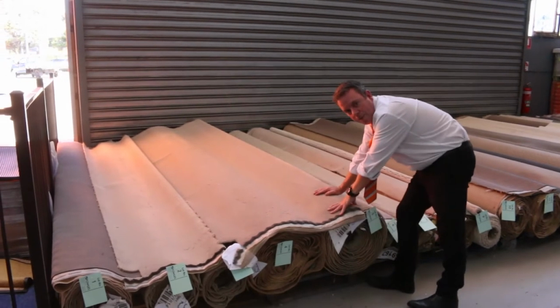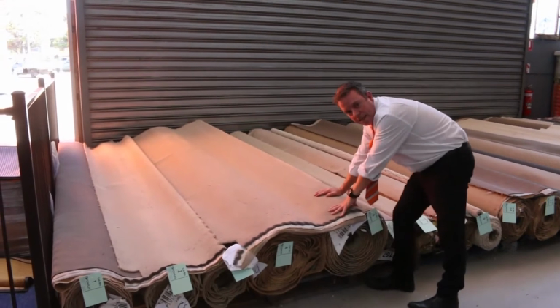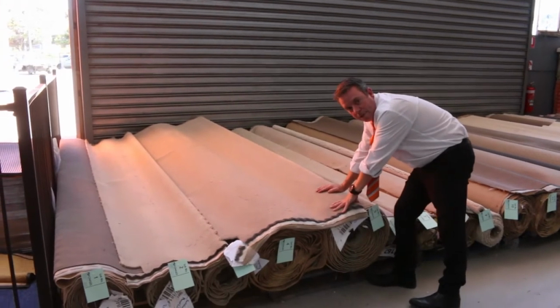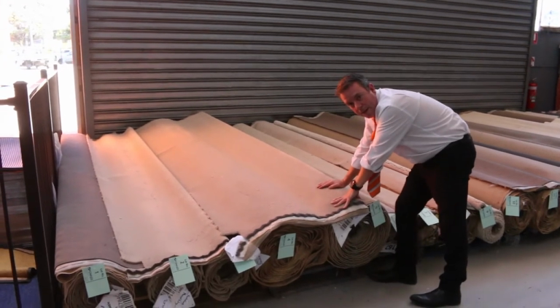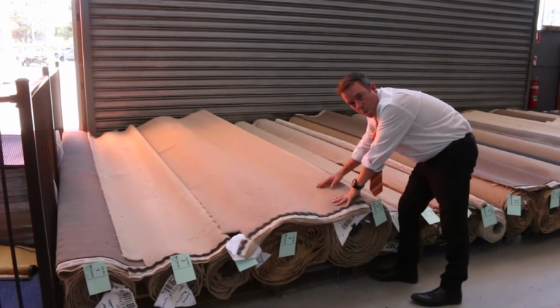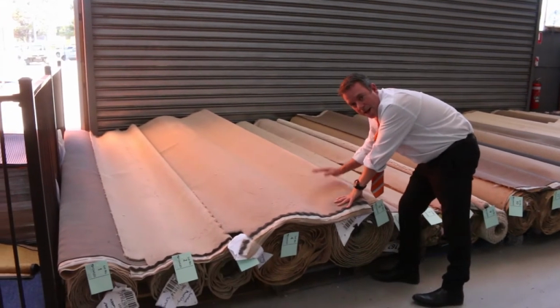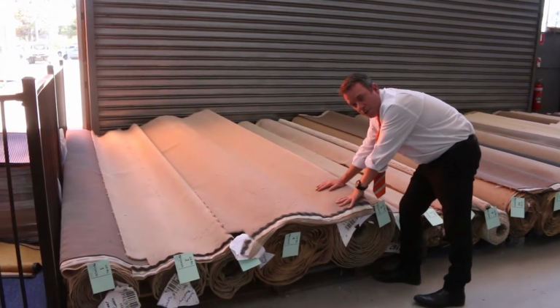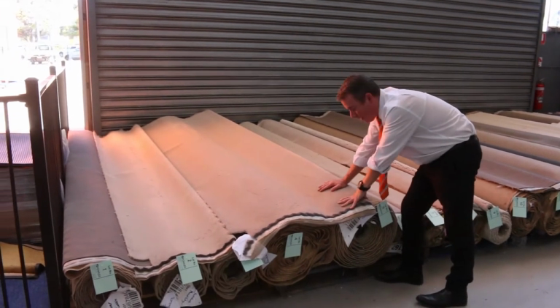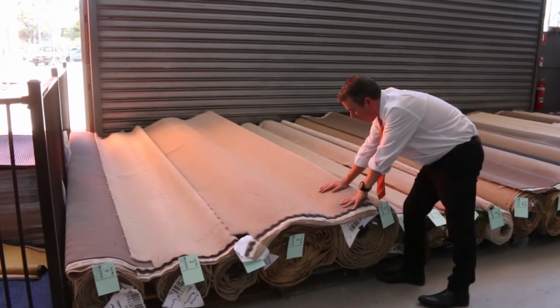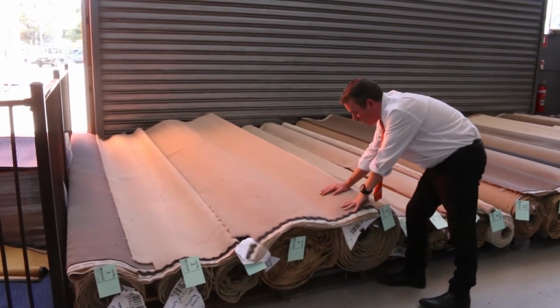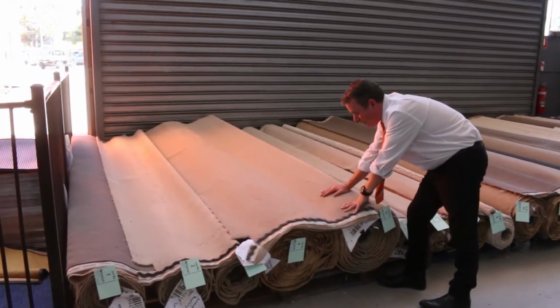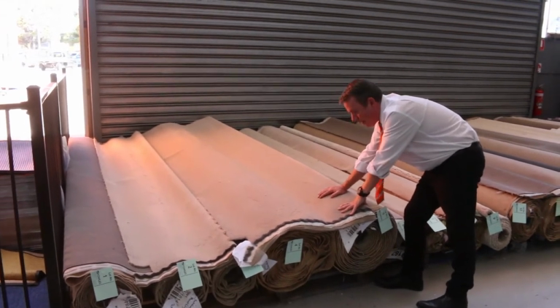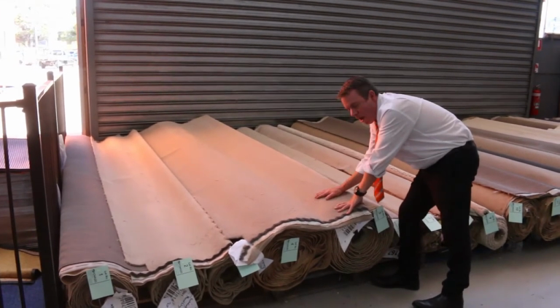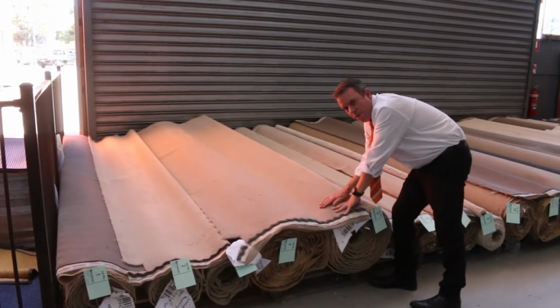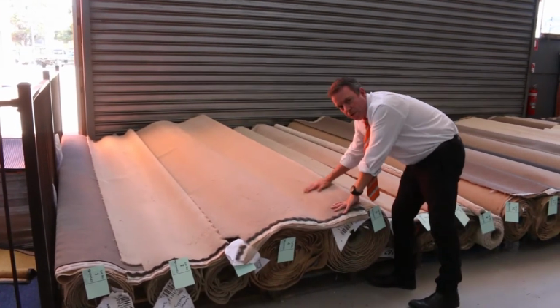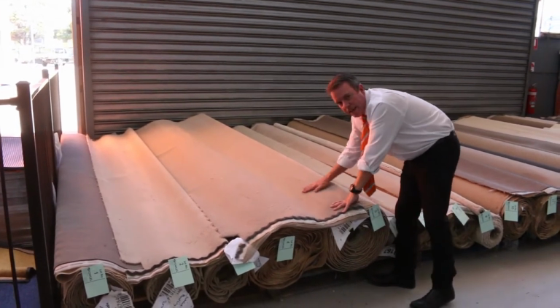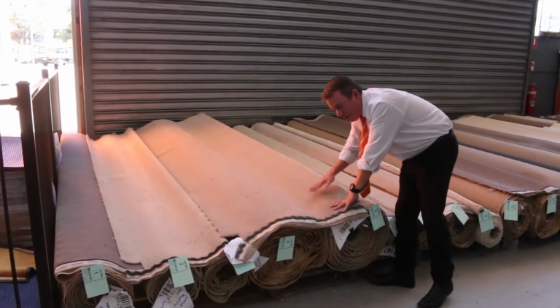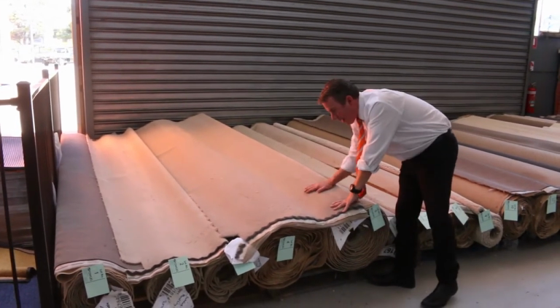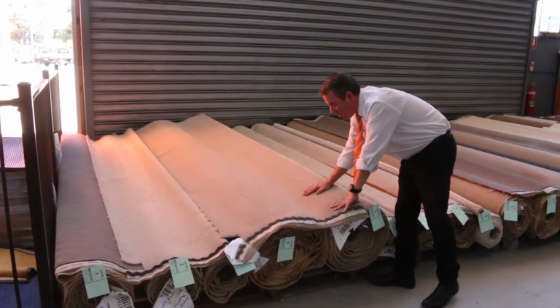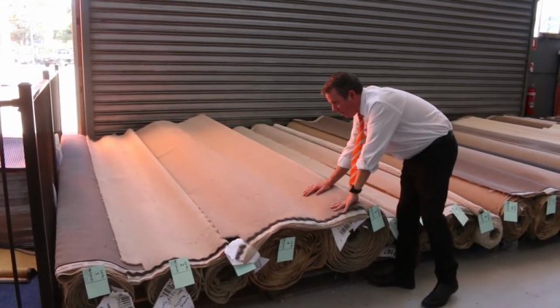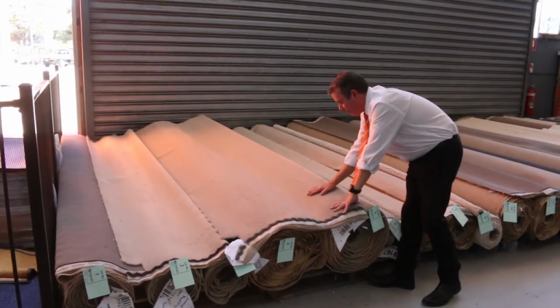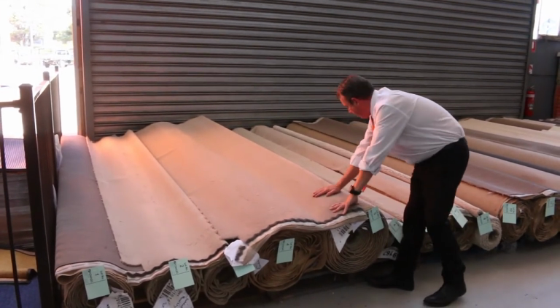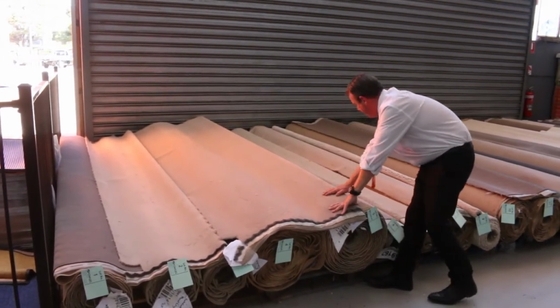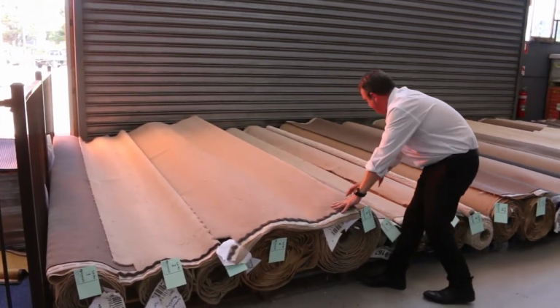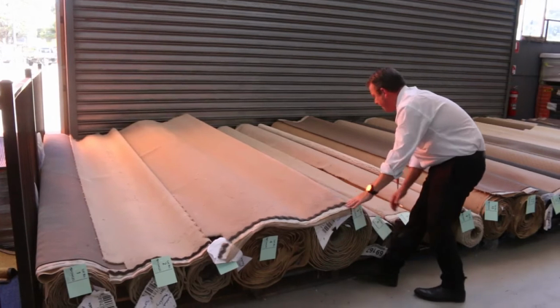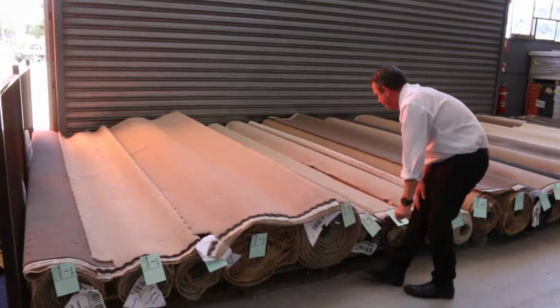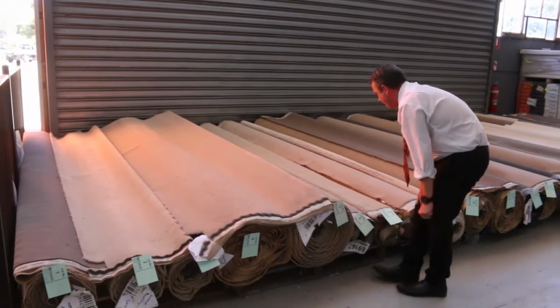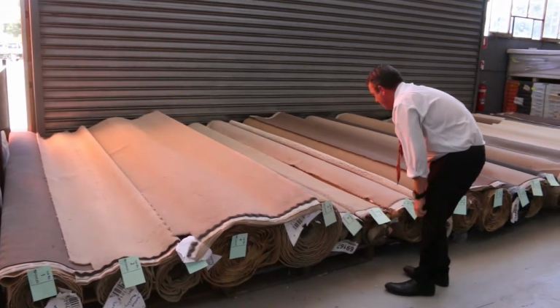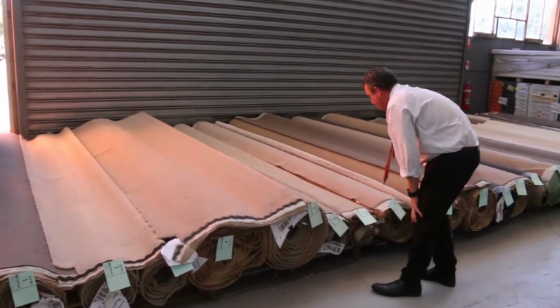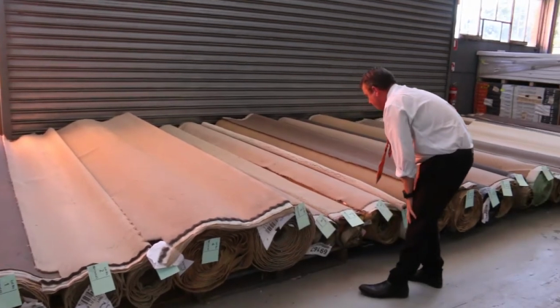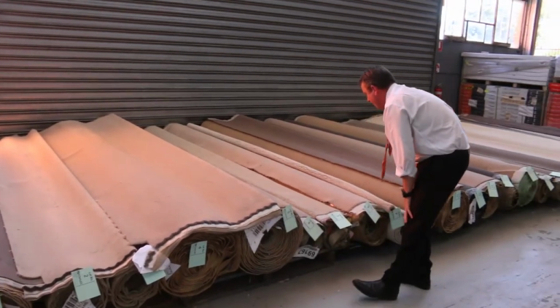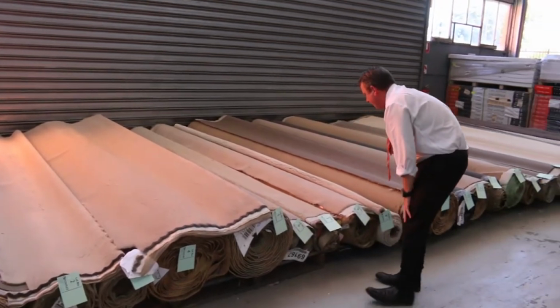We're normally retailing around about $120 to $130 per metre. We're looking to get around about $30 per metre, so saving over $100 per metre.